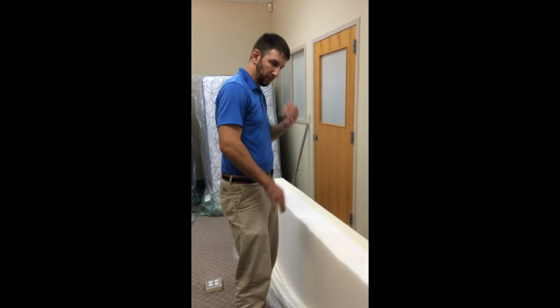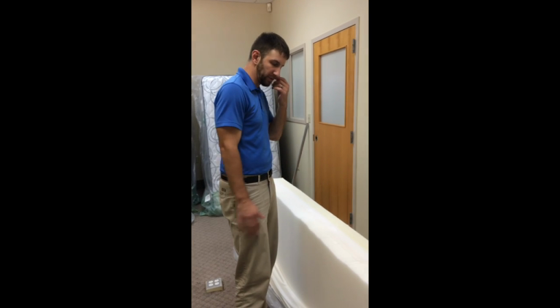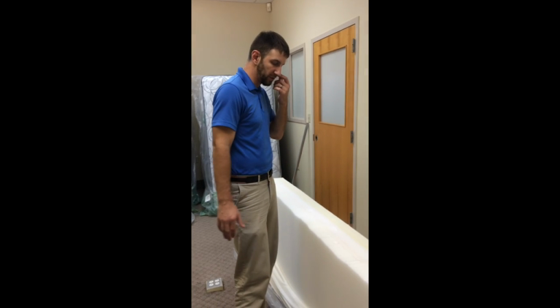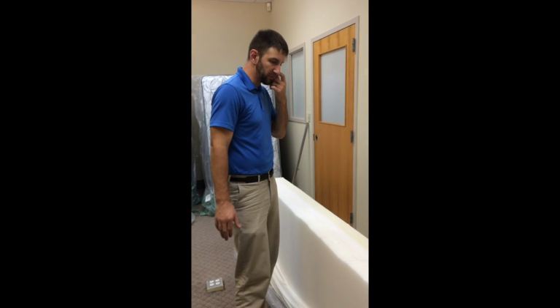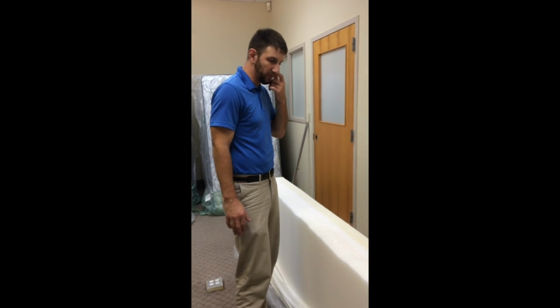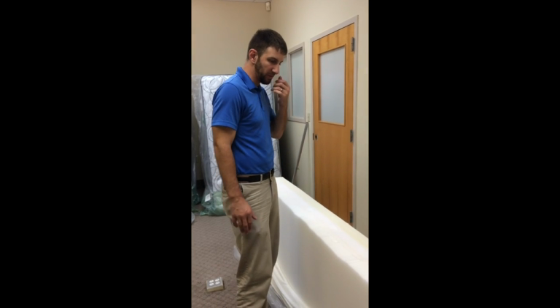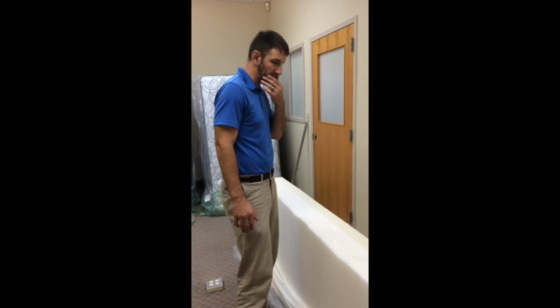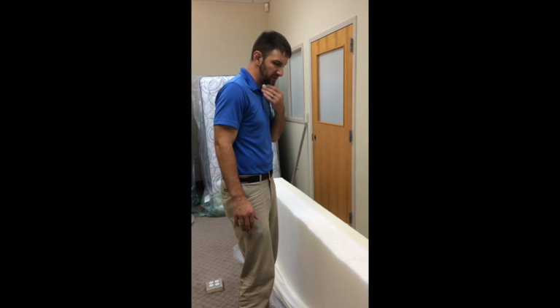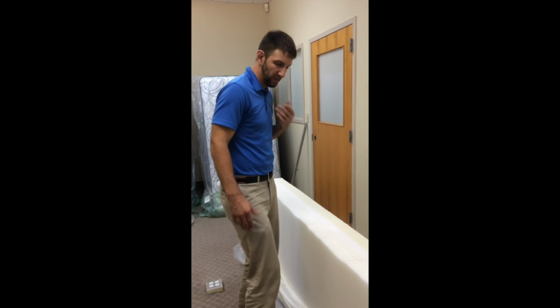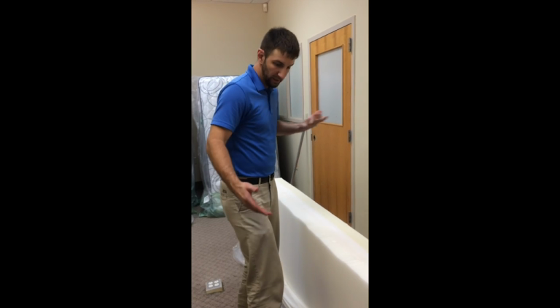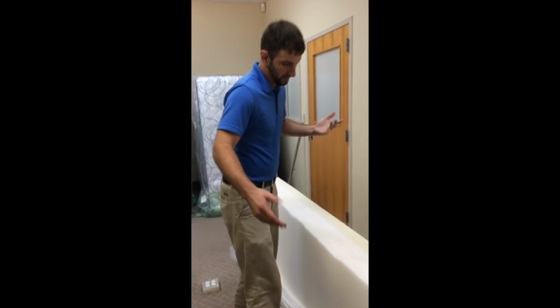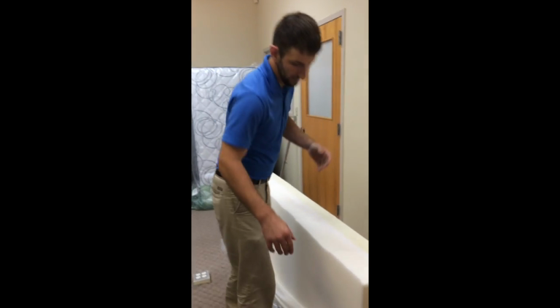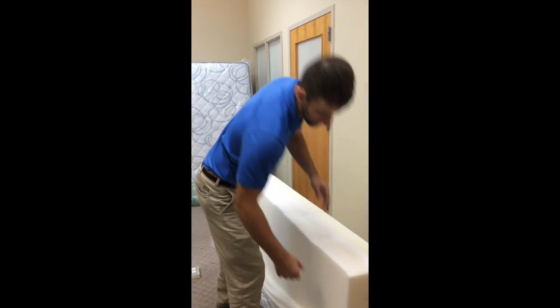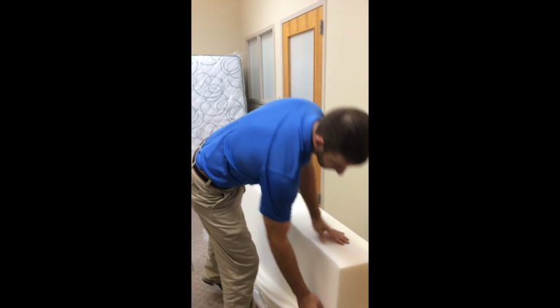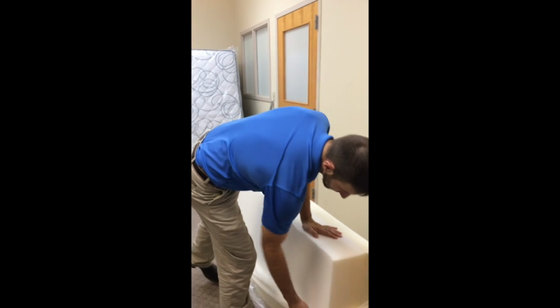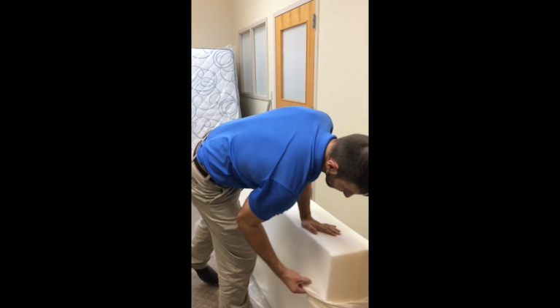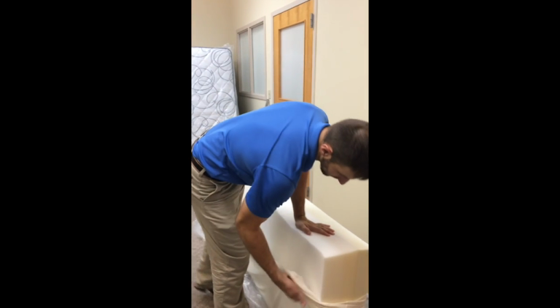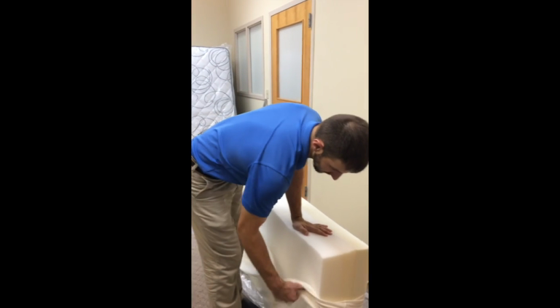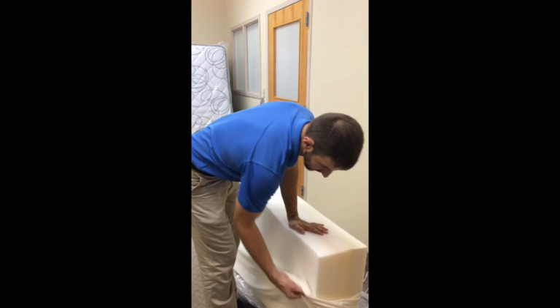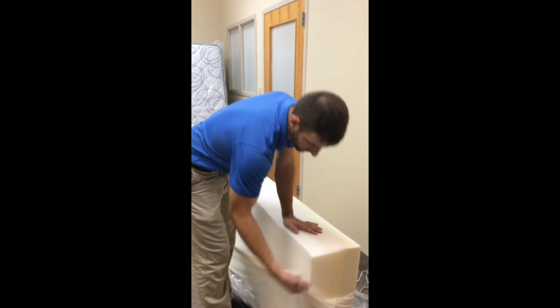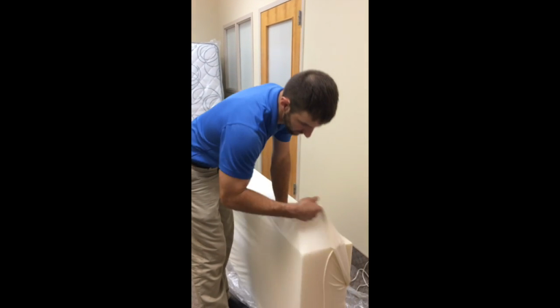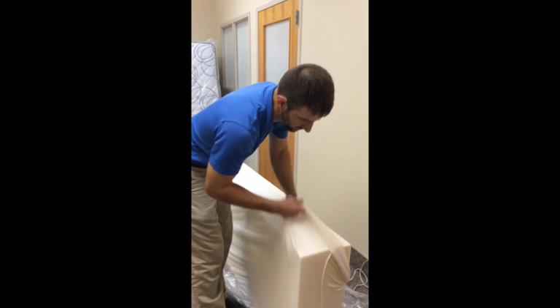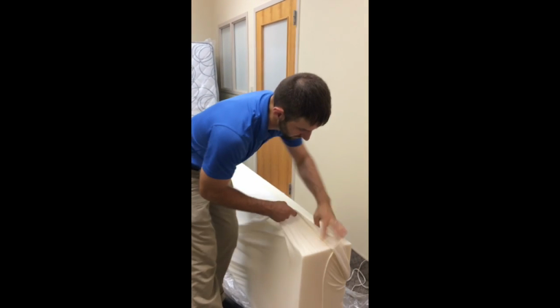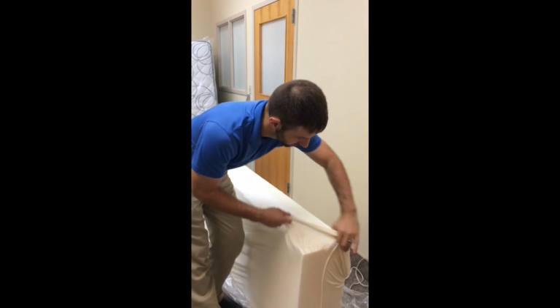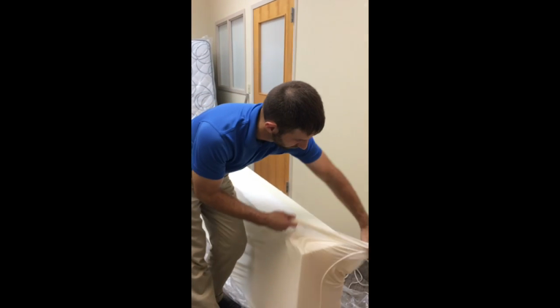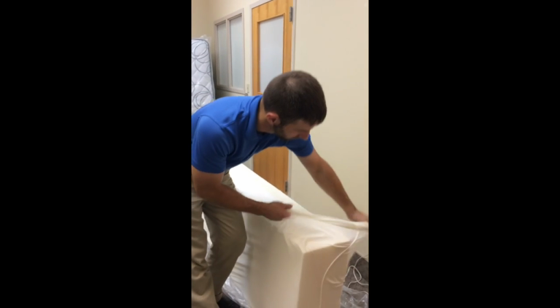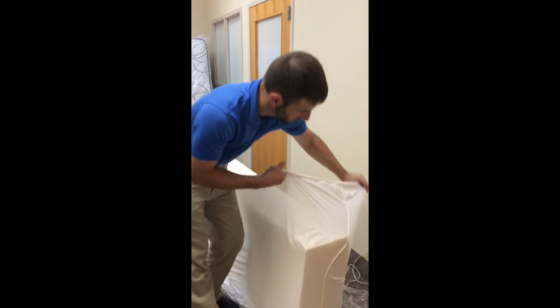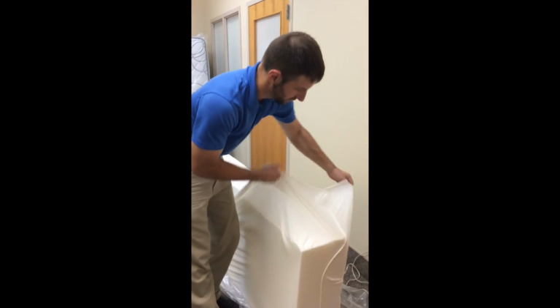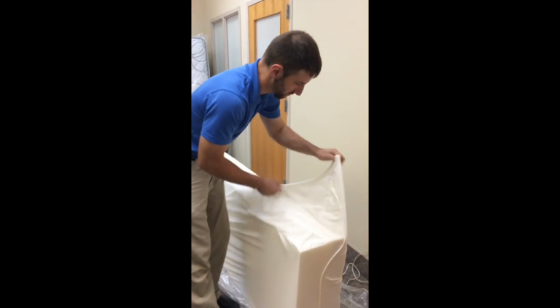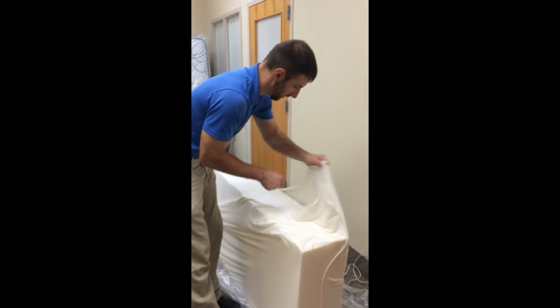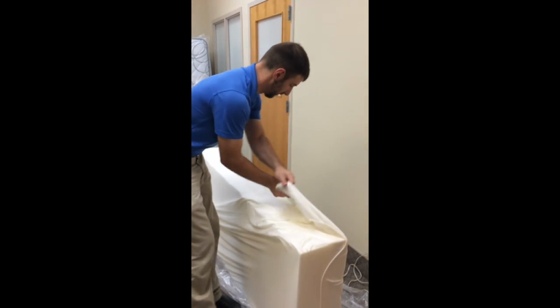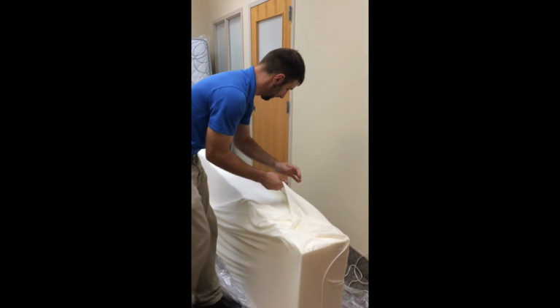Once you've trimmed off what you need to trim off the edge, it's easy — just put the cheesecloth back on it.